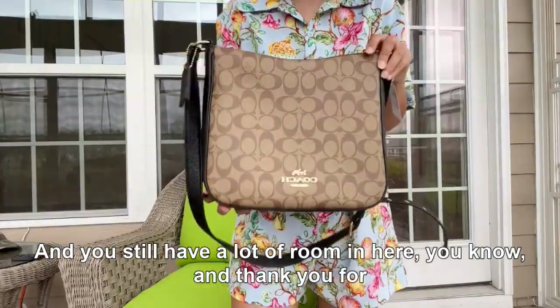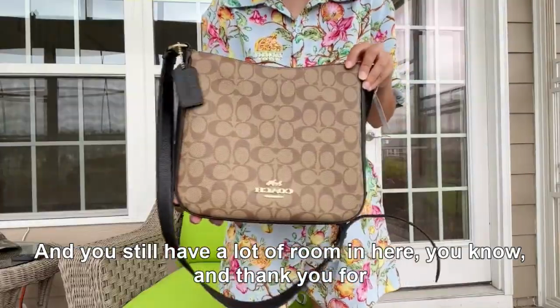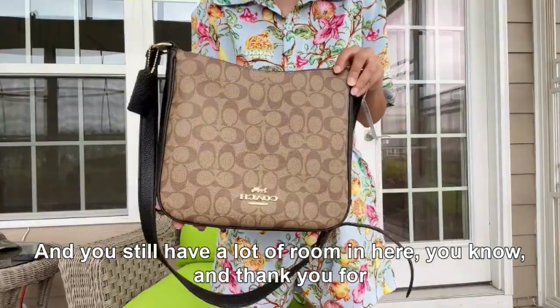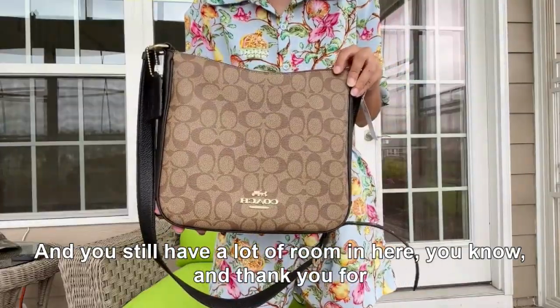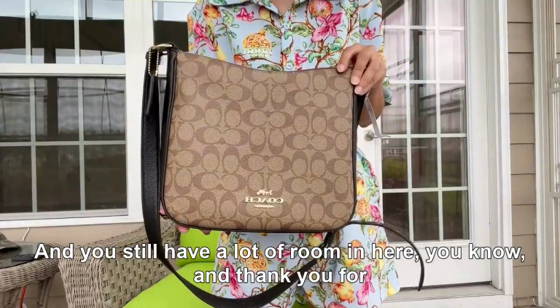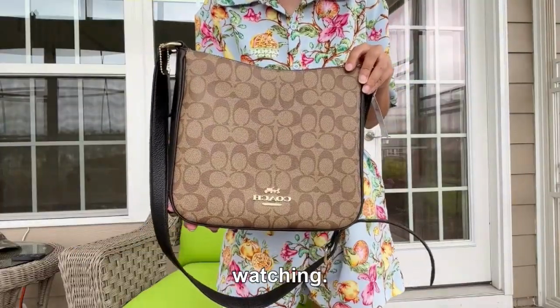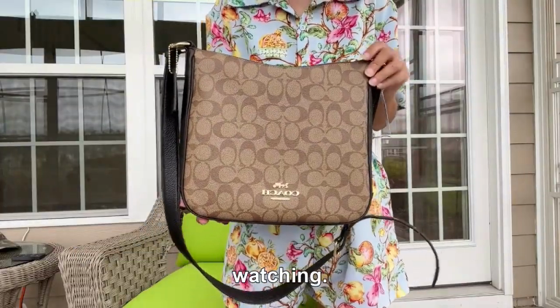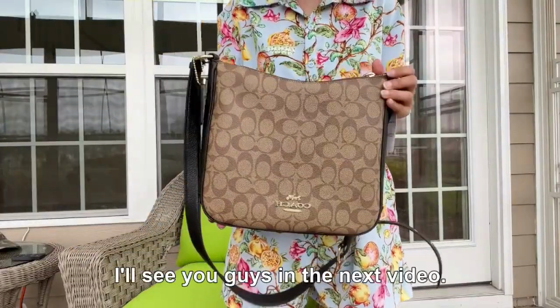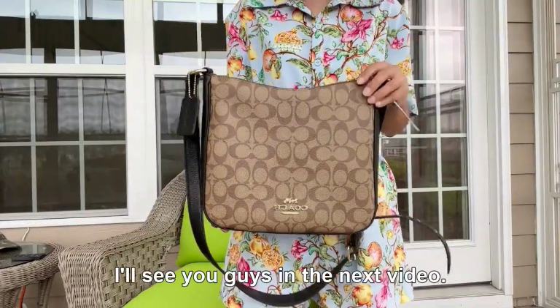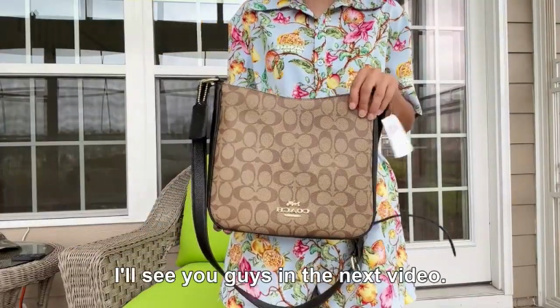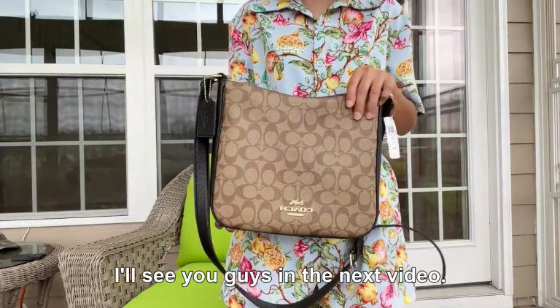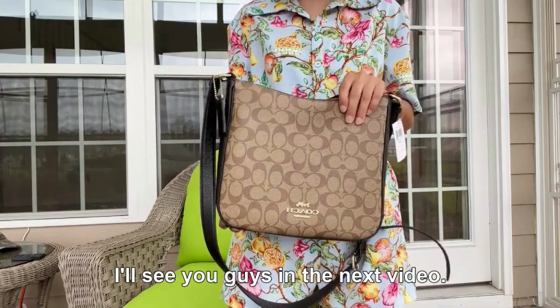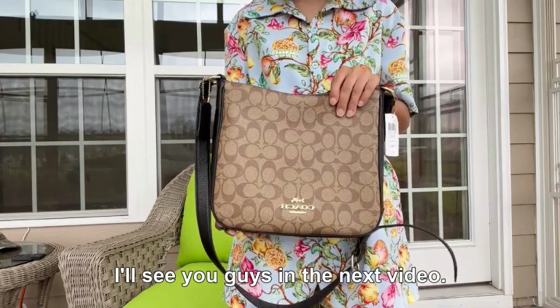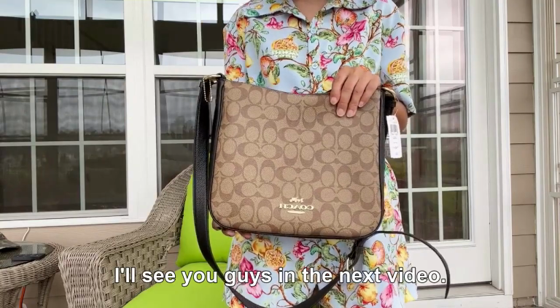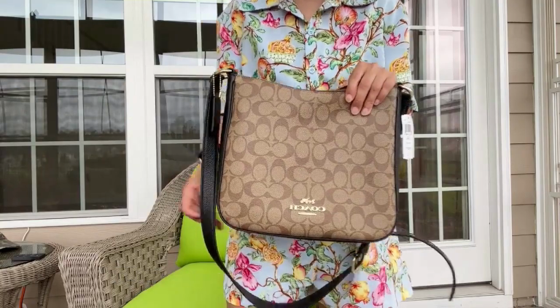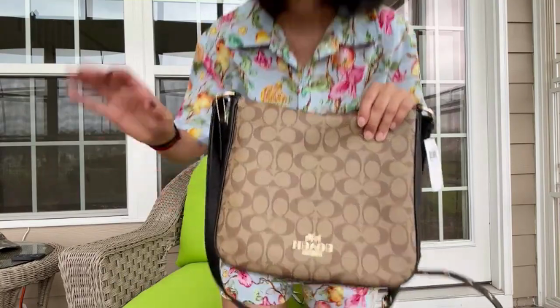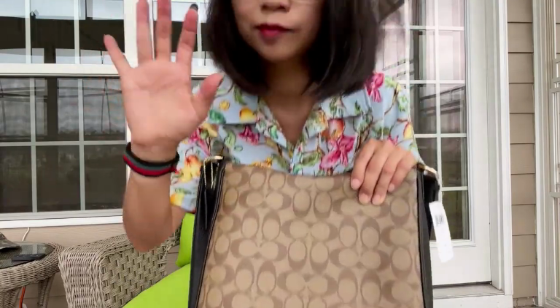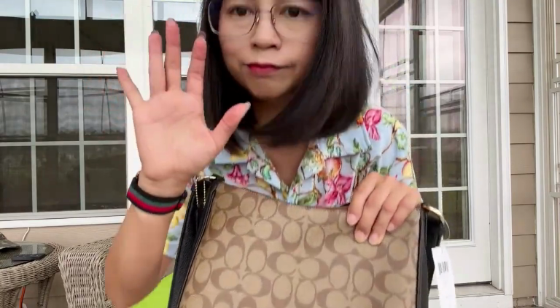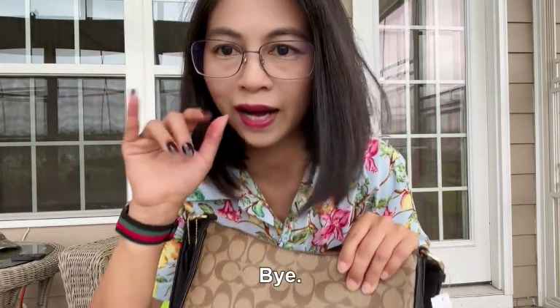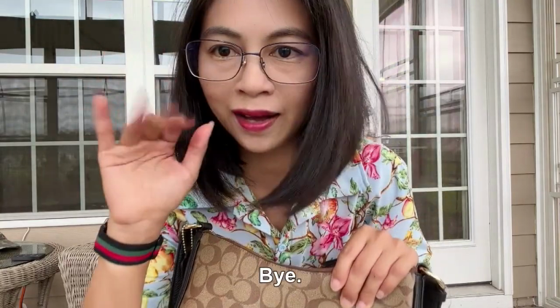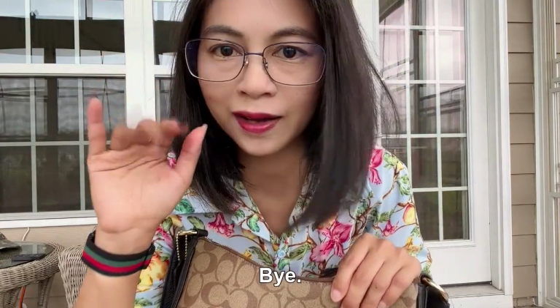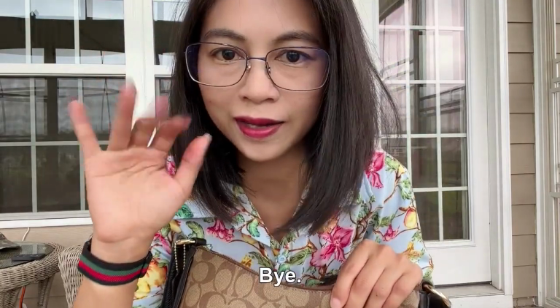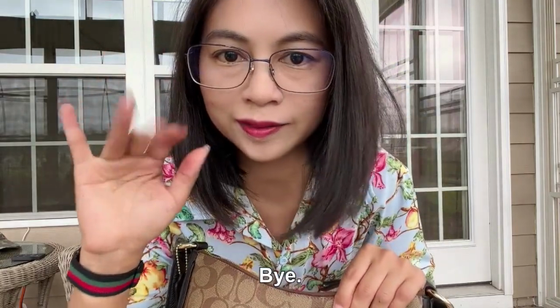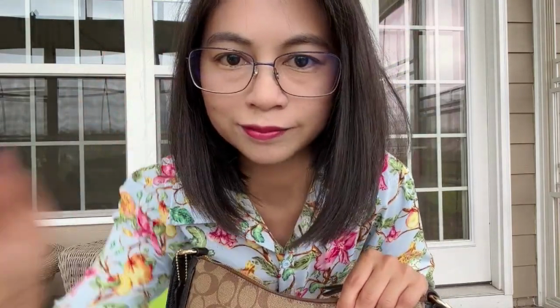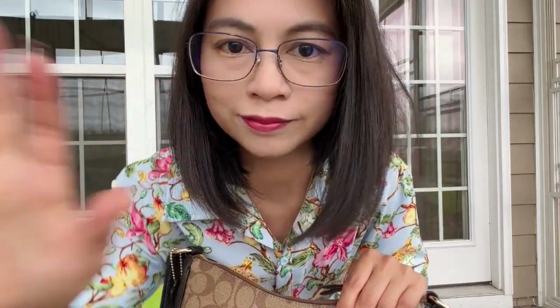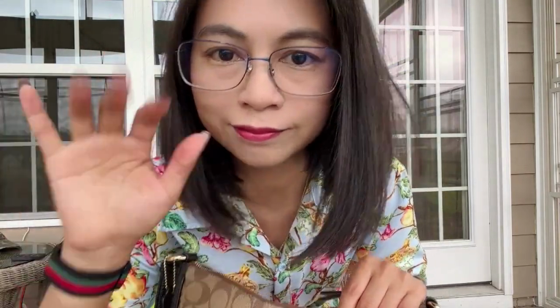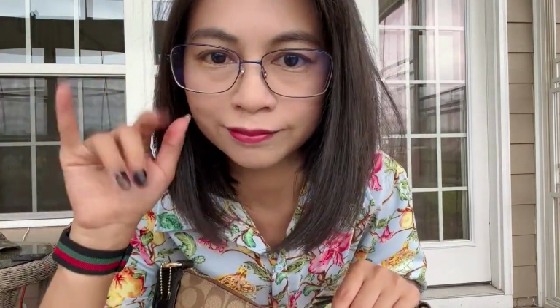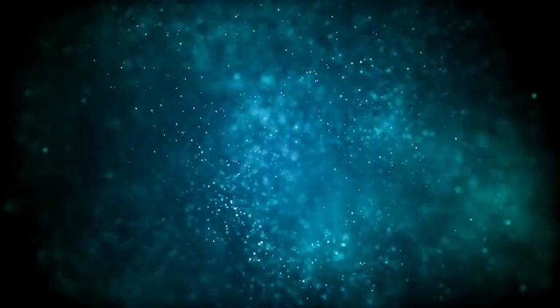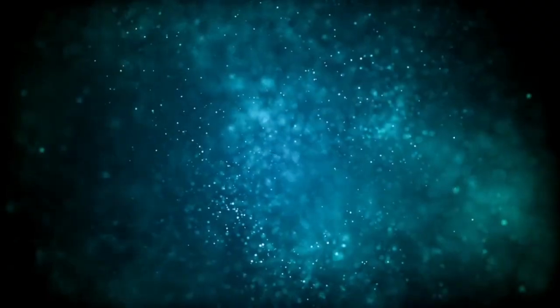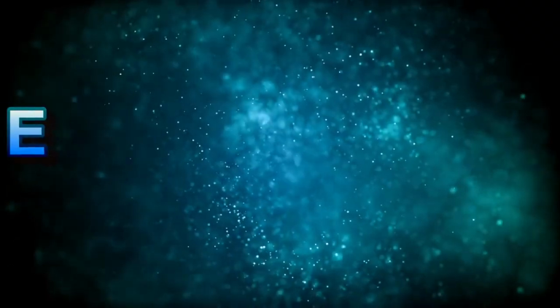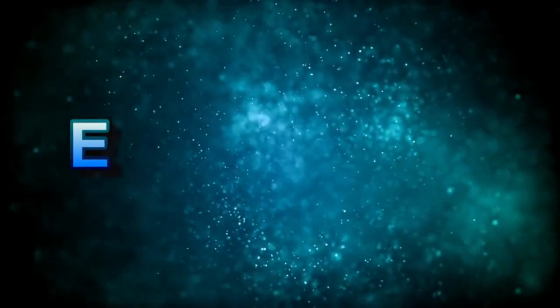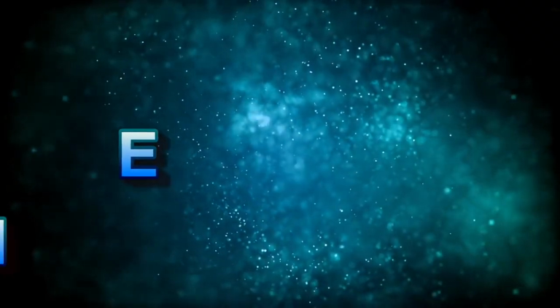Thank you for watching, and I'll see you guys in the next video. Bye bye!